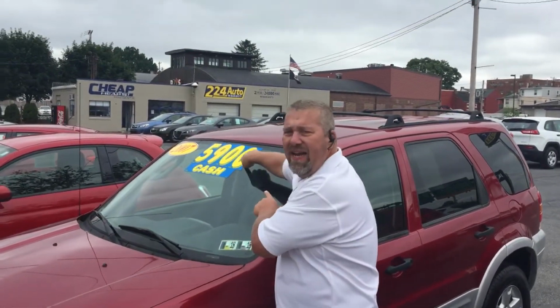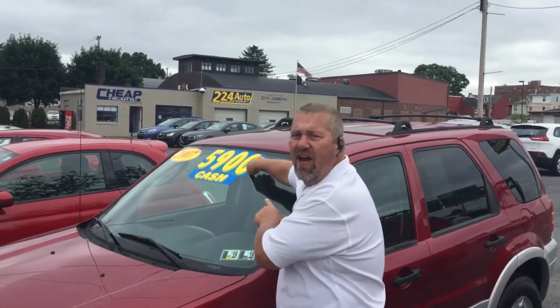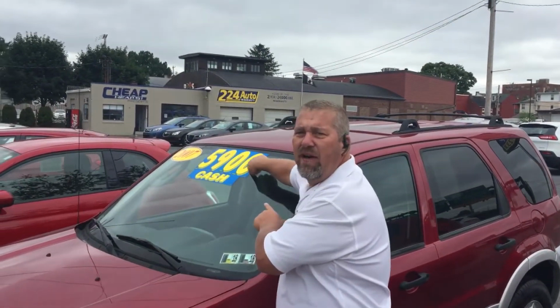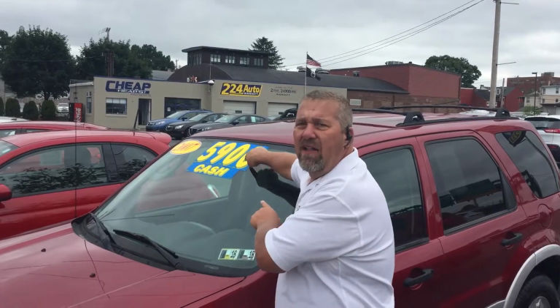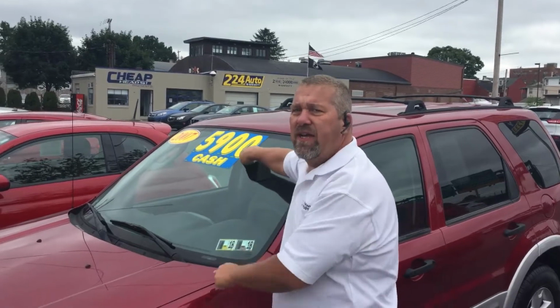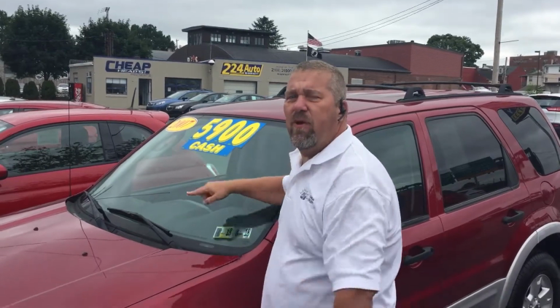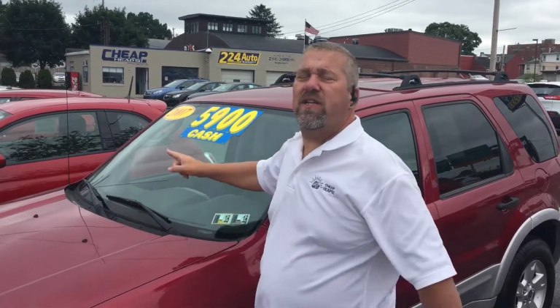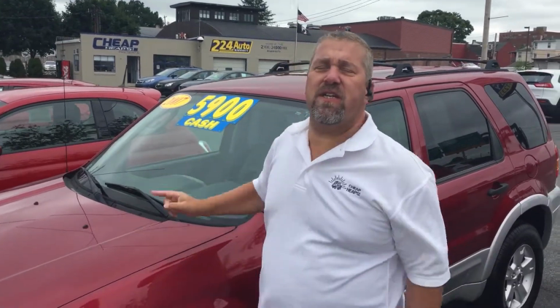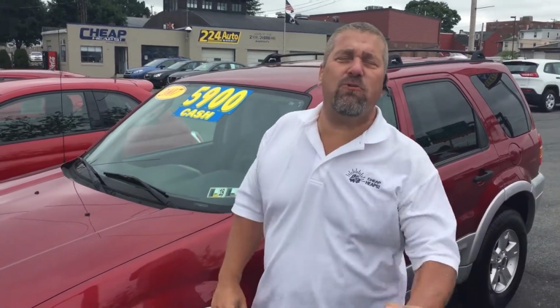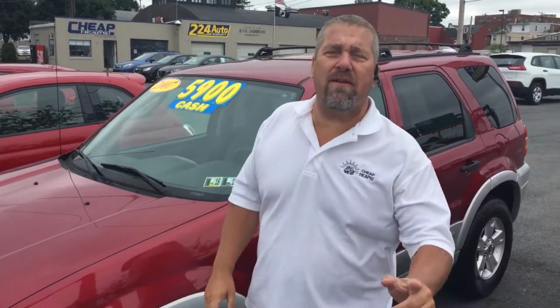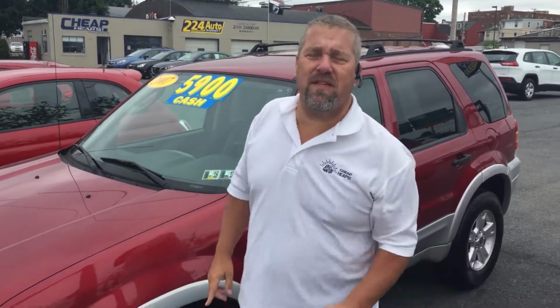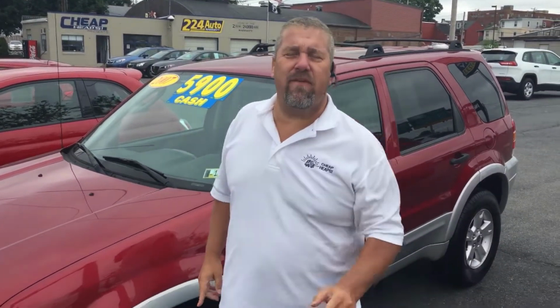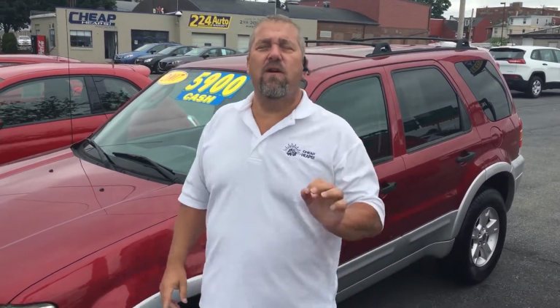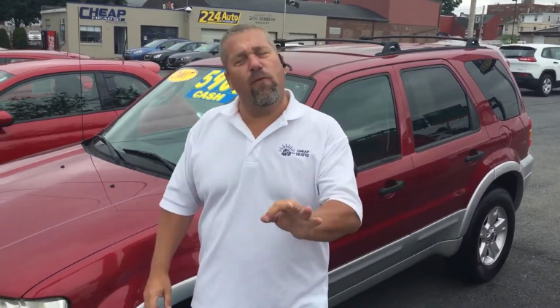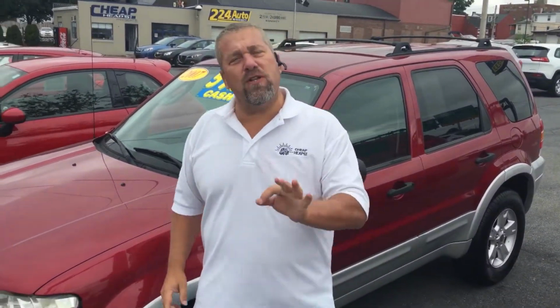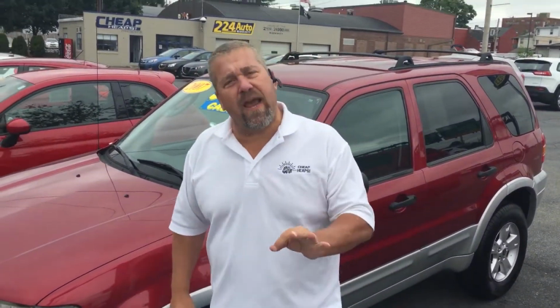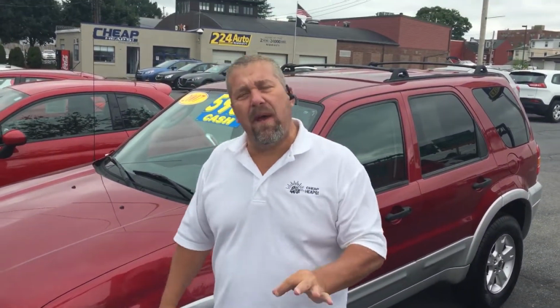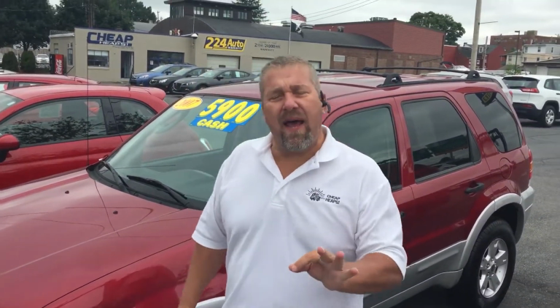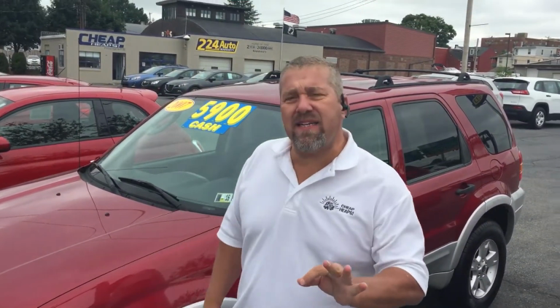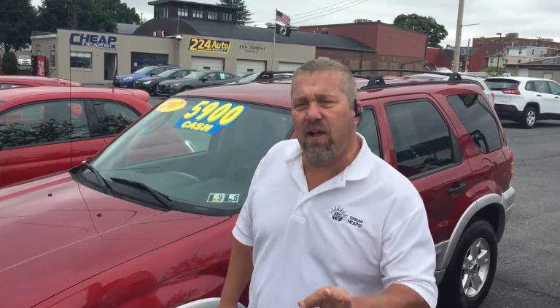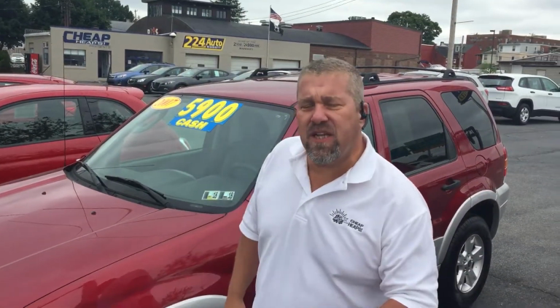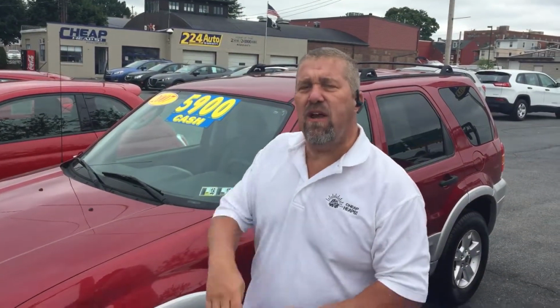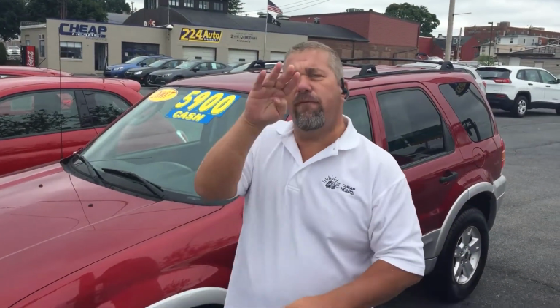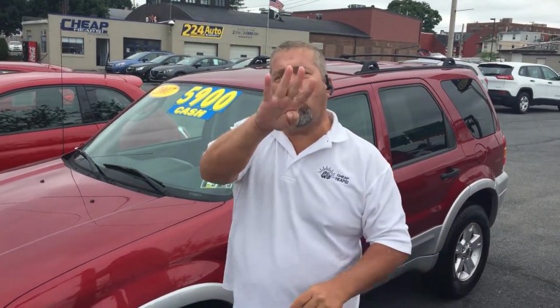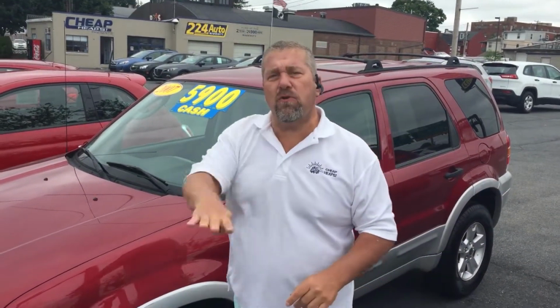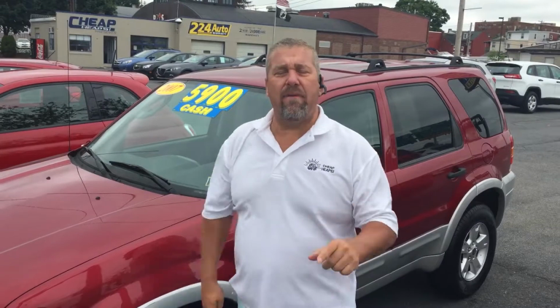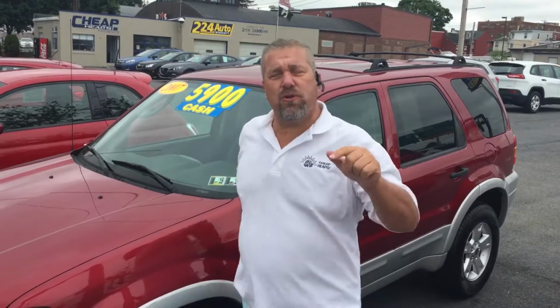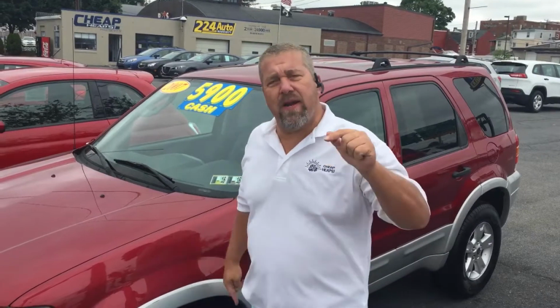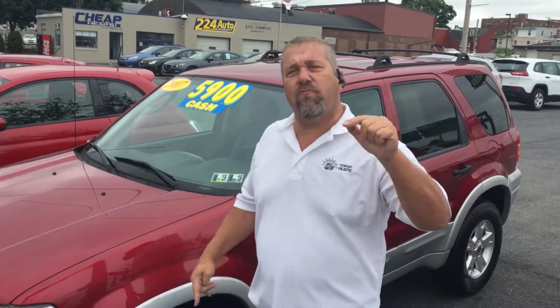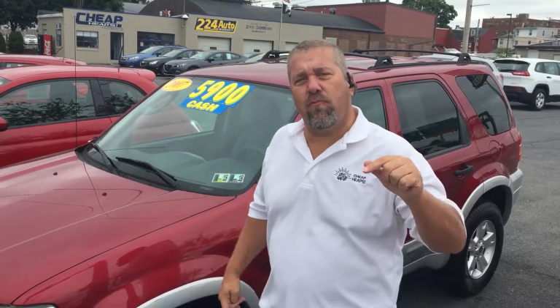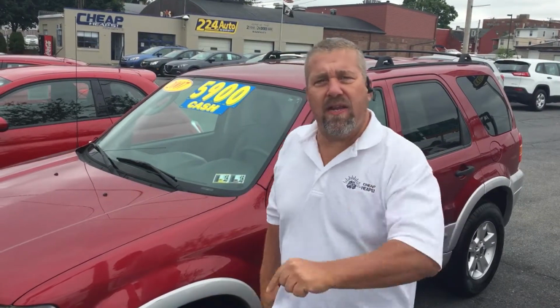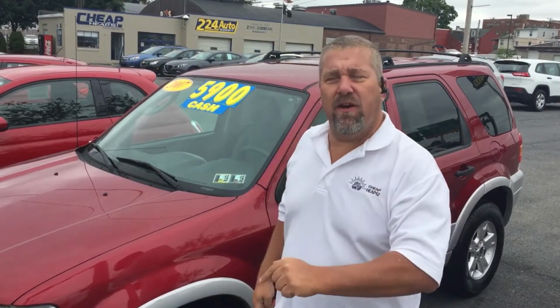$900. What is it? It's a 2007 Ford Escape XLT, four wheel drive. It's traded right here.